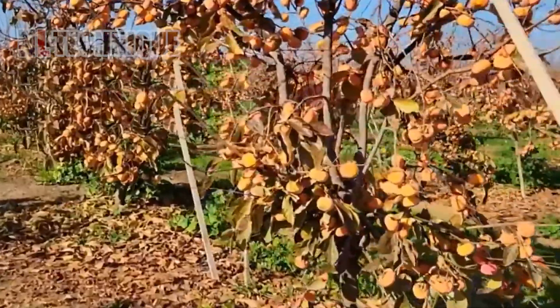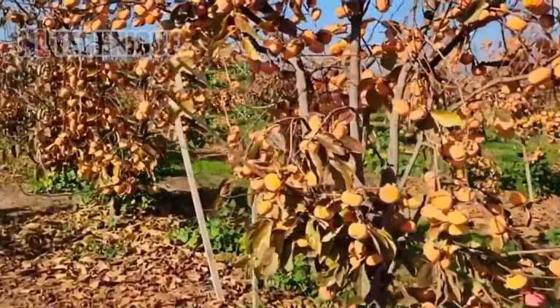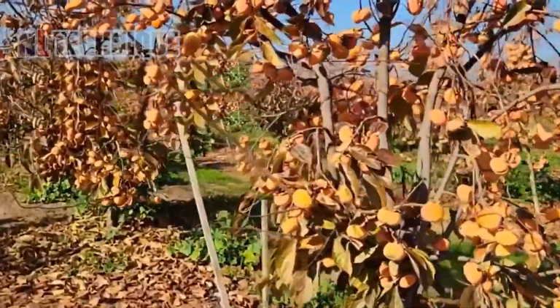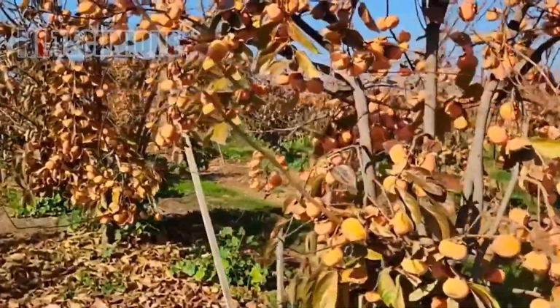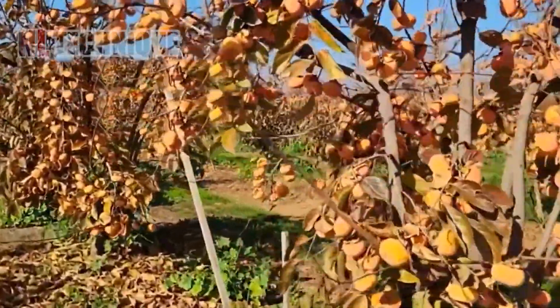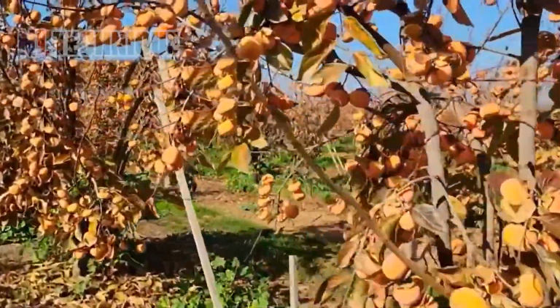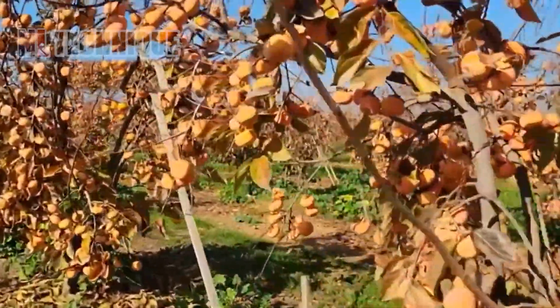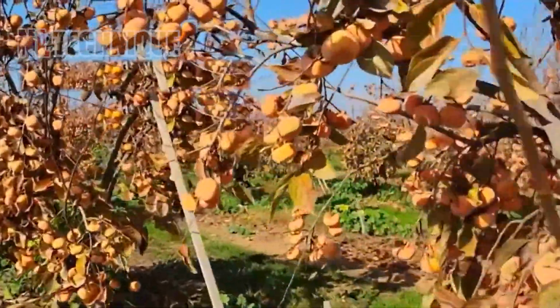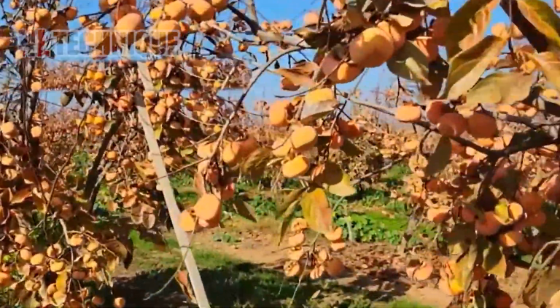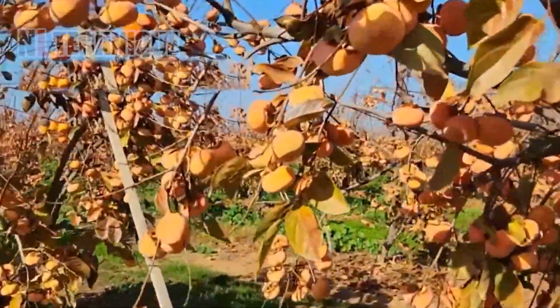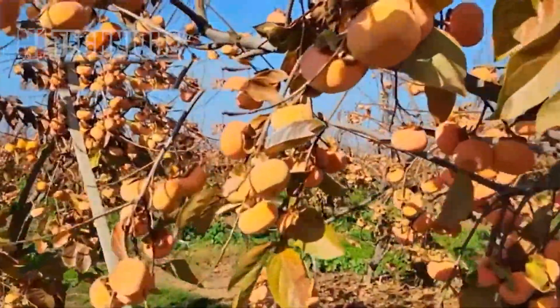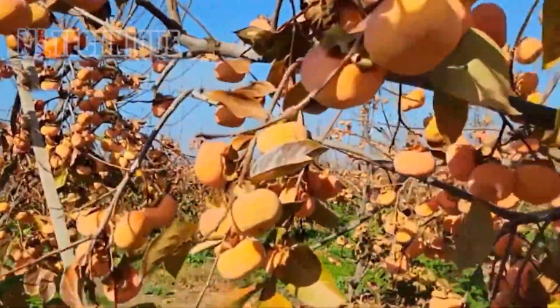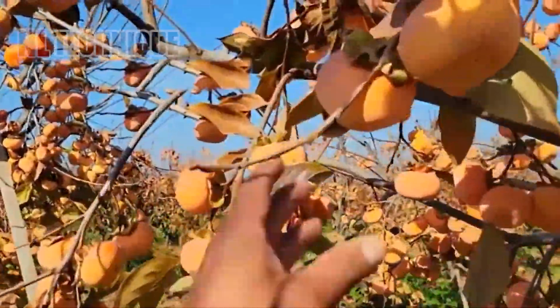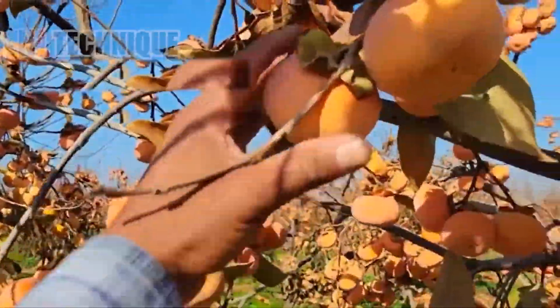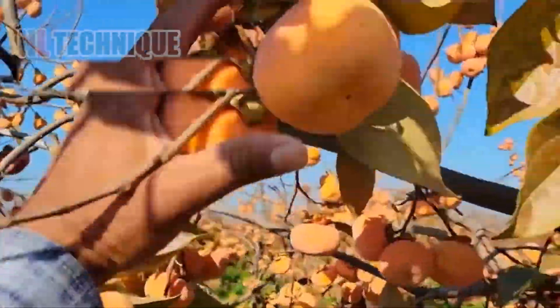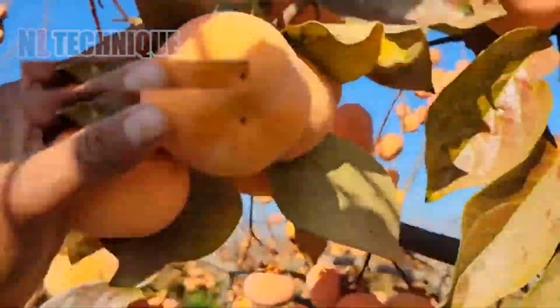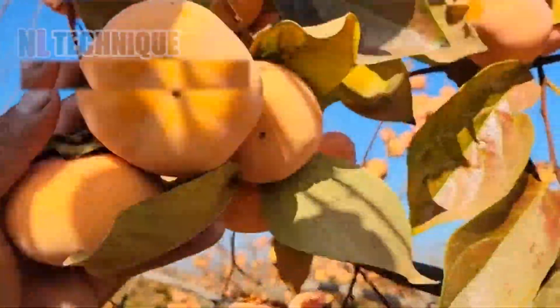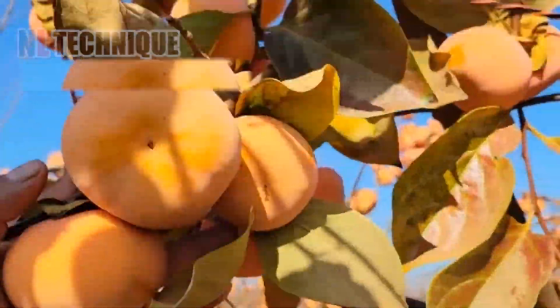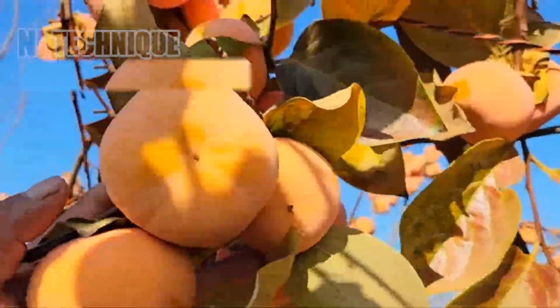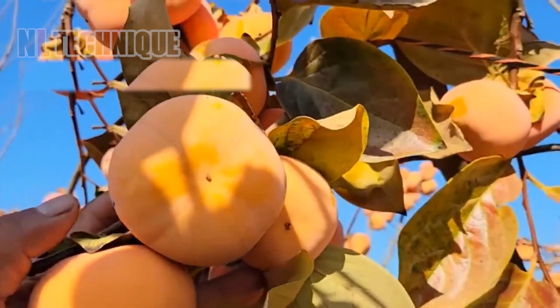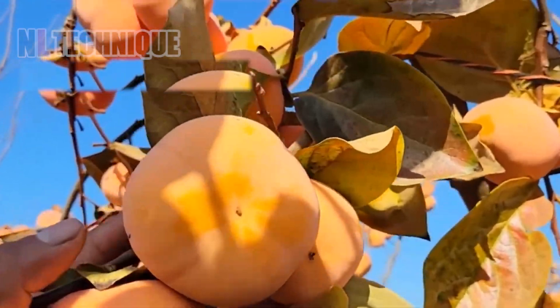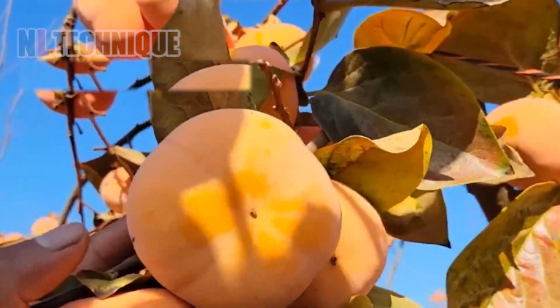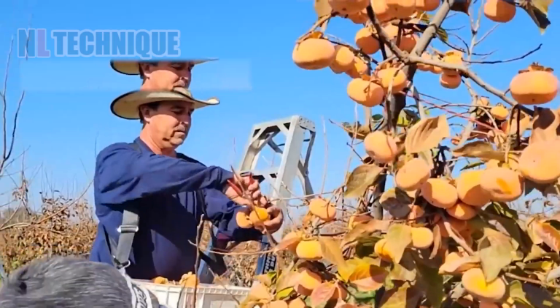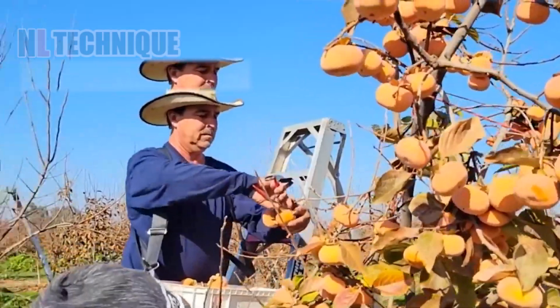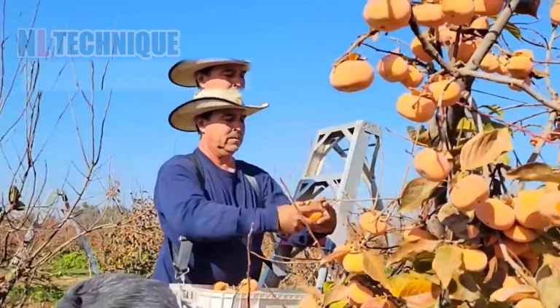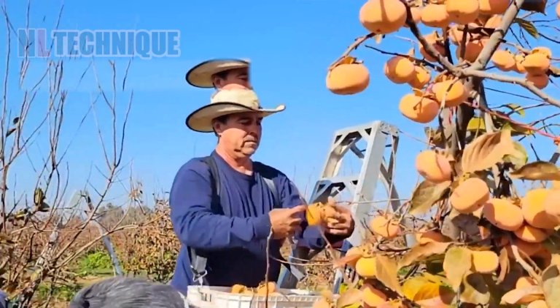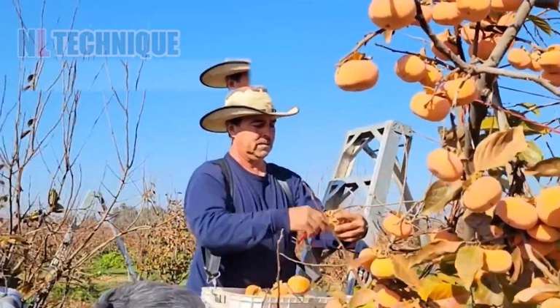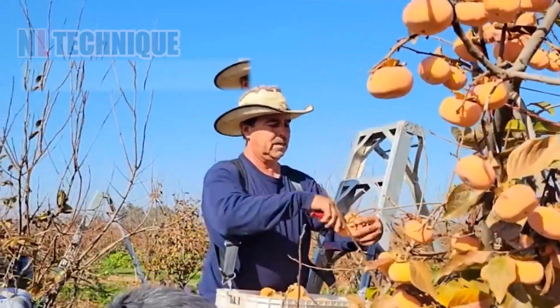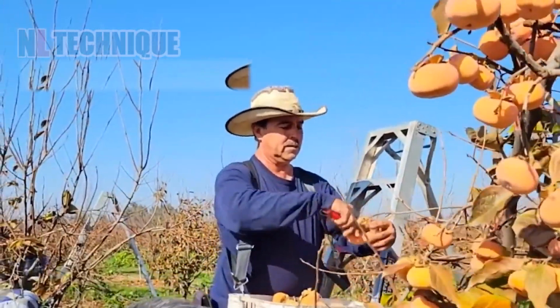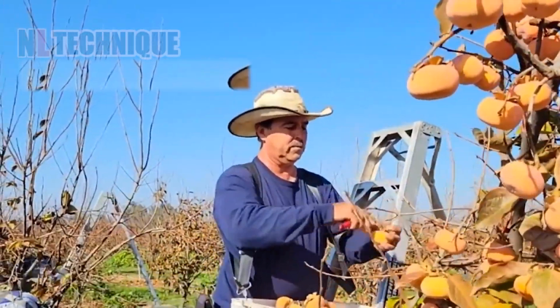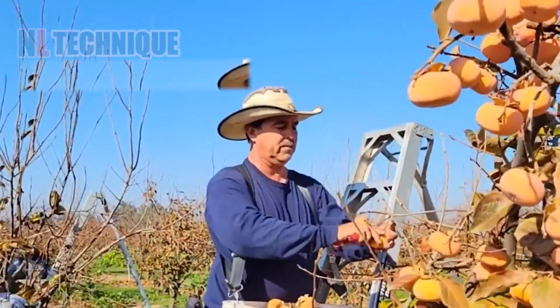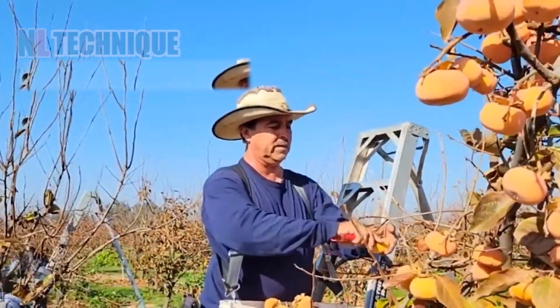Persimmon is a fruit with hard stems, so farmers will need to use scissors to cut it when picking.